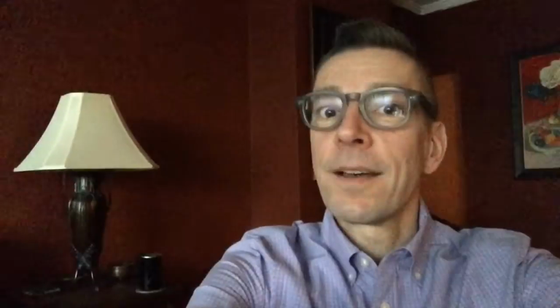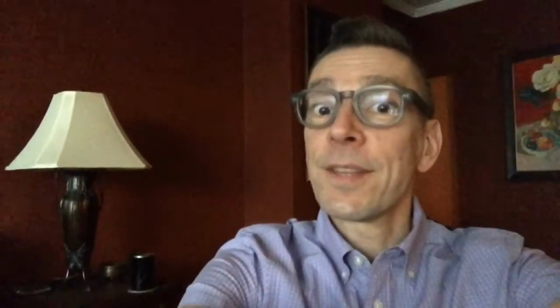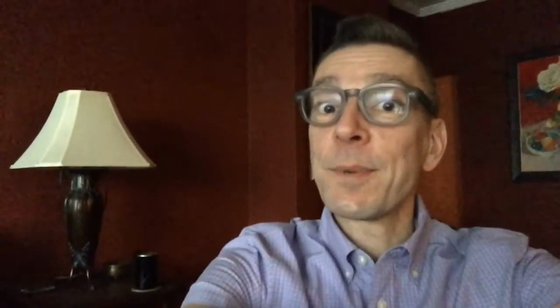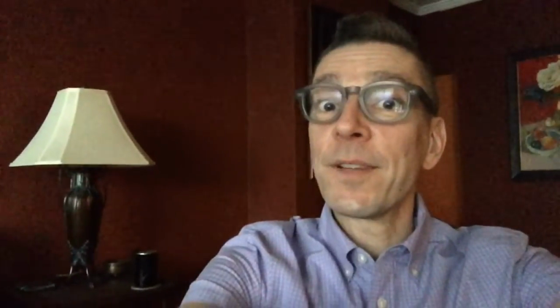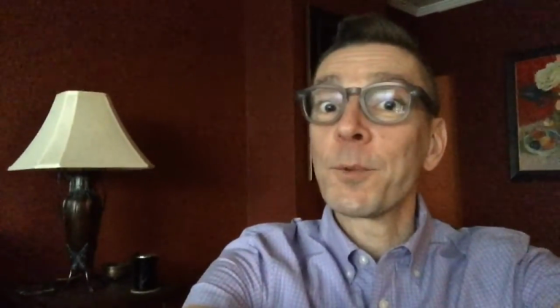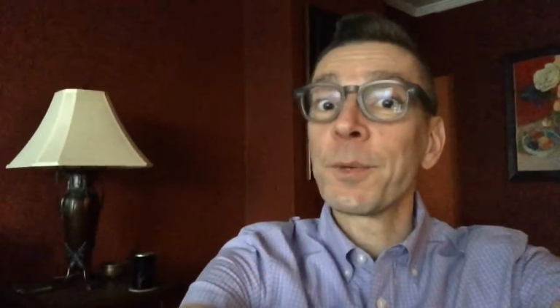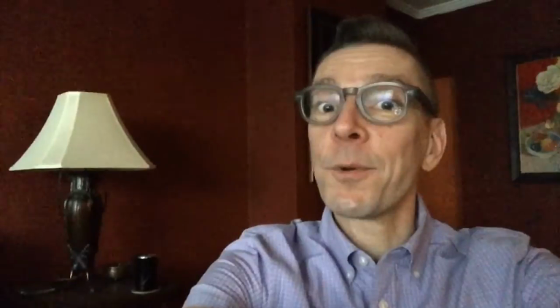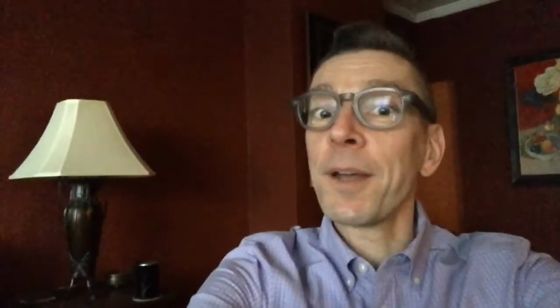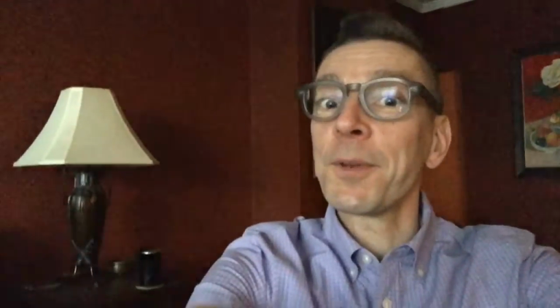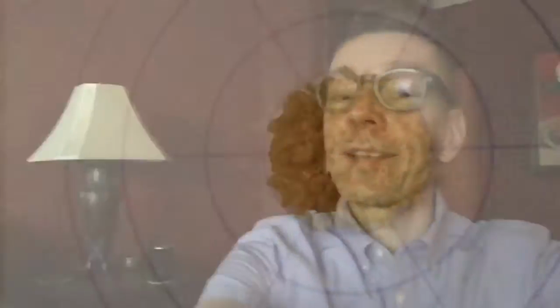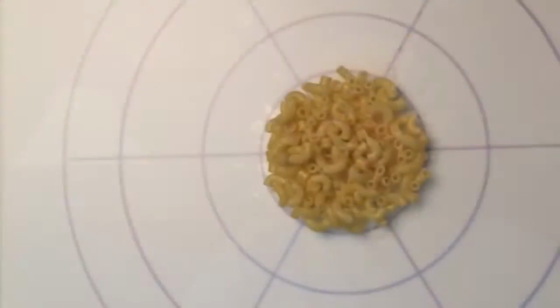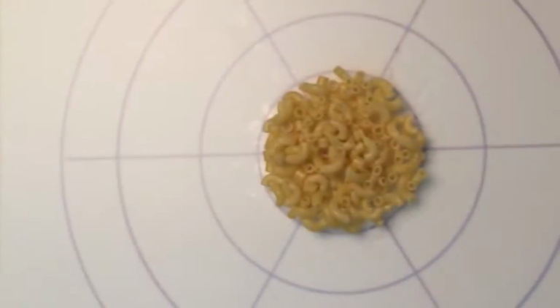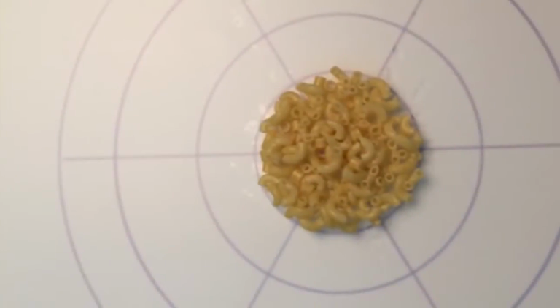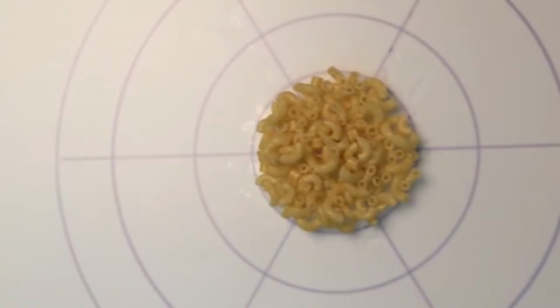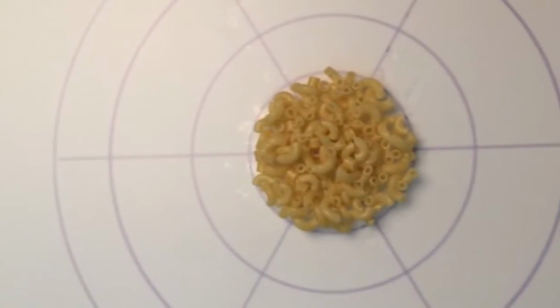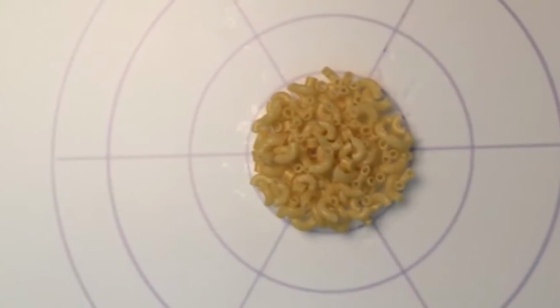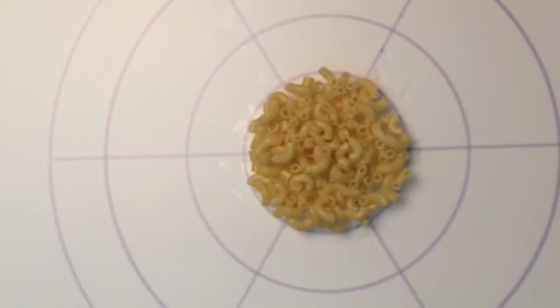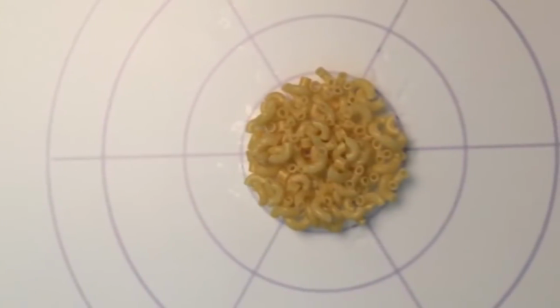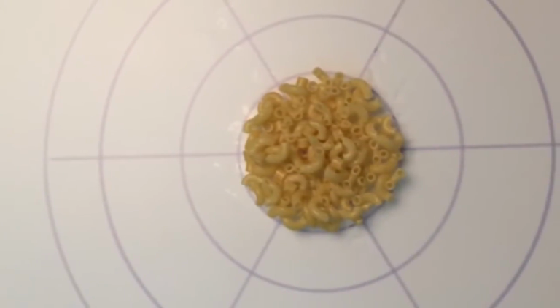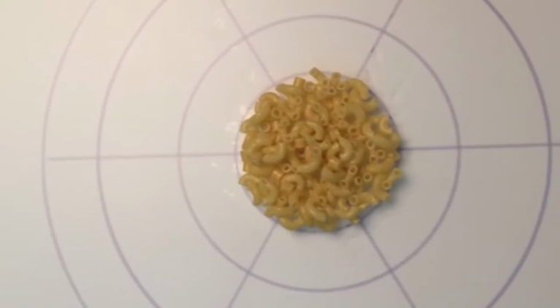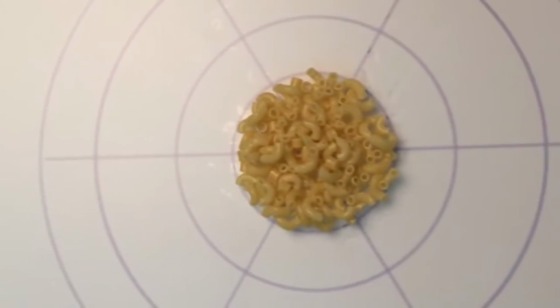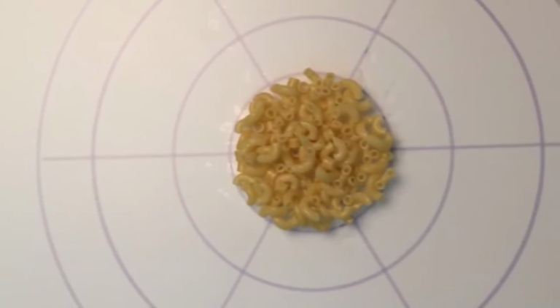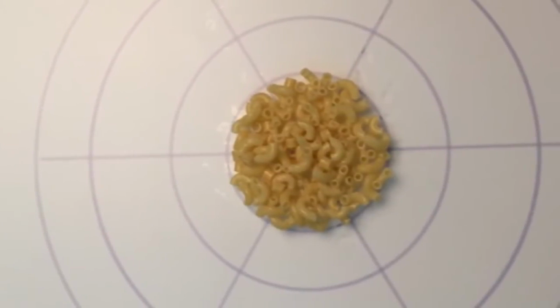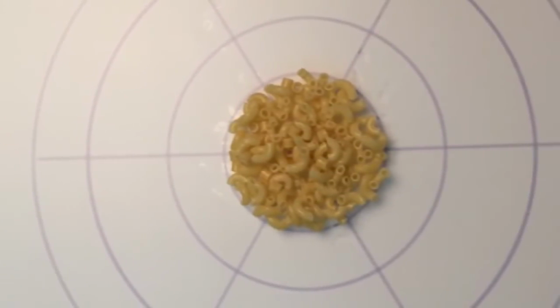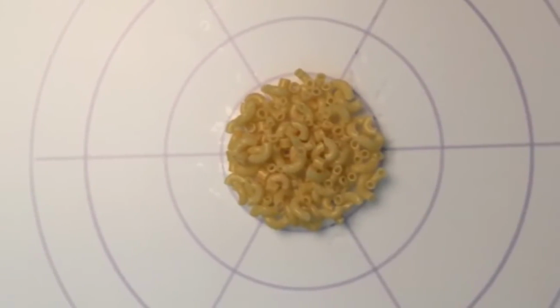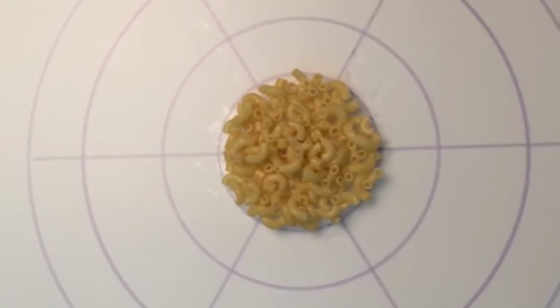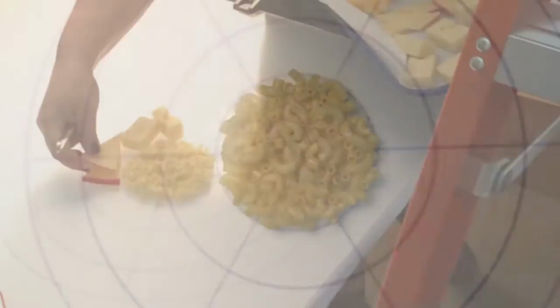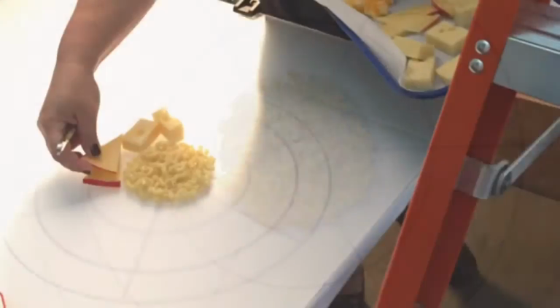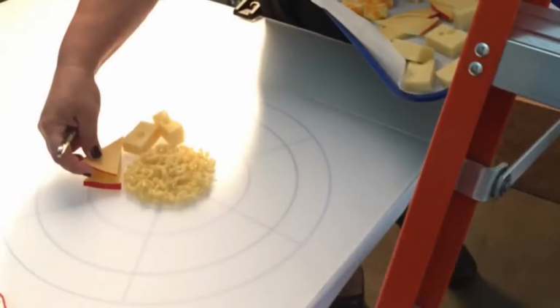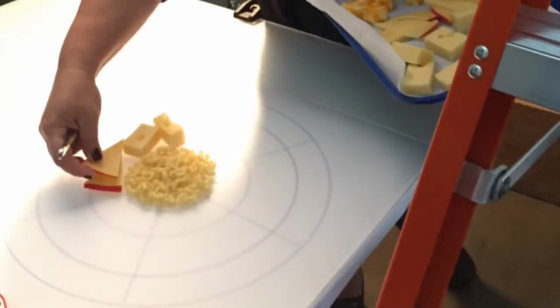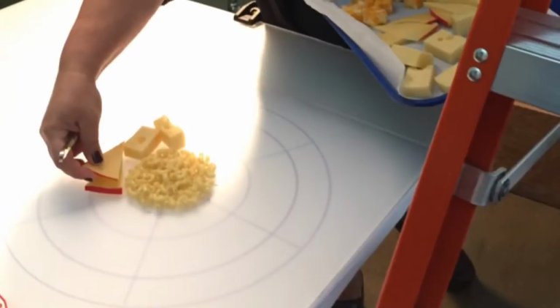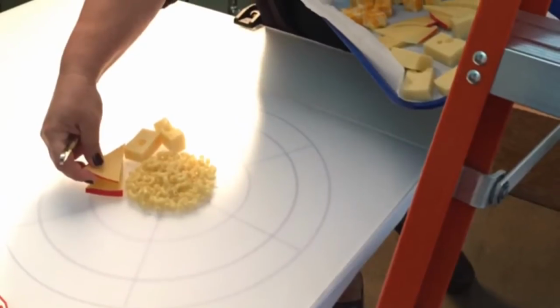For this month's Flavor Wheel, we start with macaroni in the center on a sheet of plexiglass over a grid. Next, we add a ring of cheese.